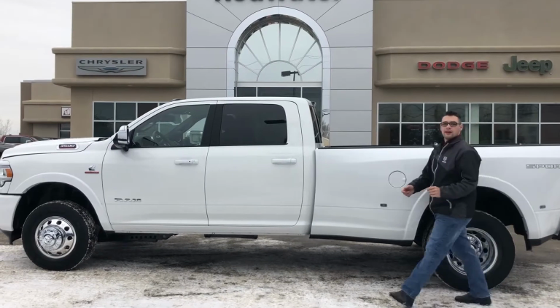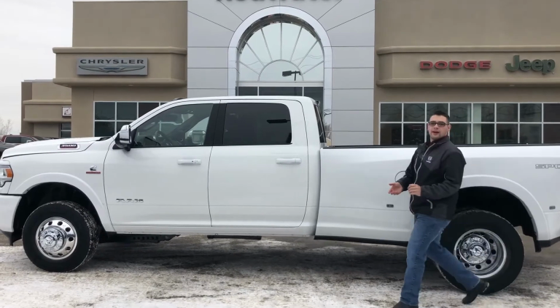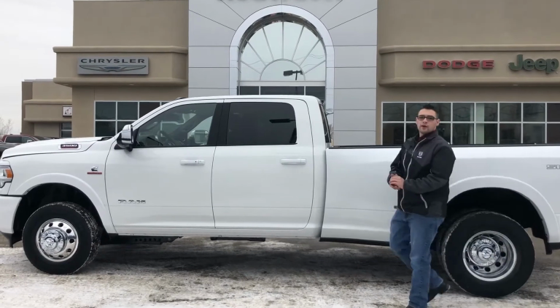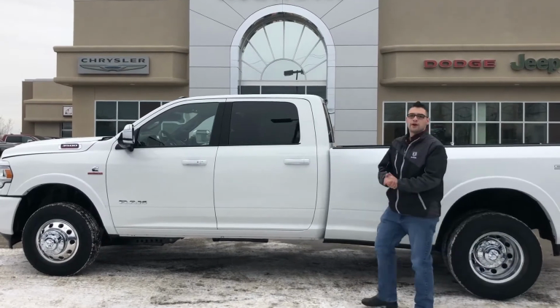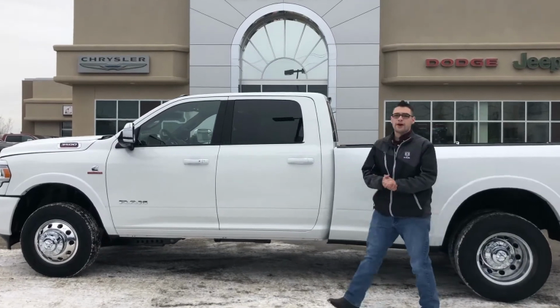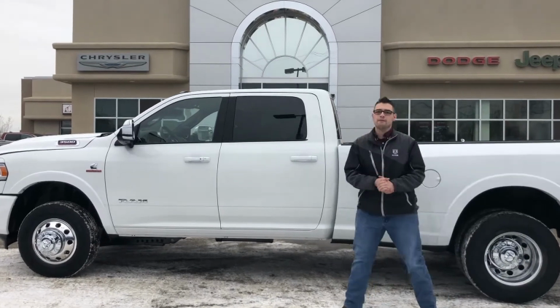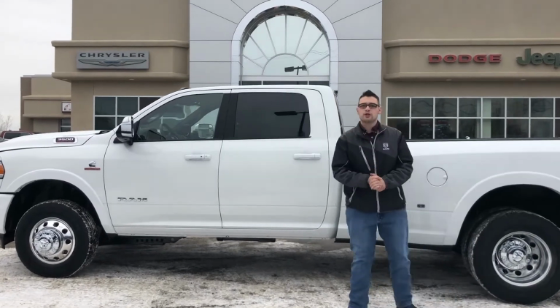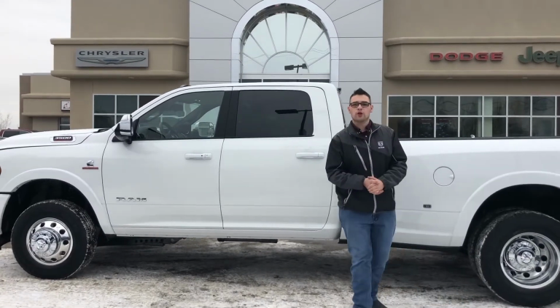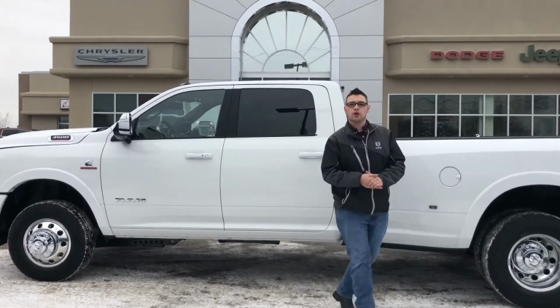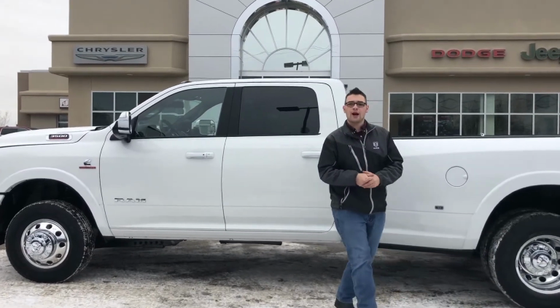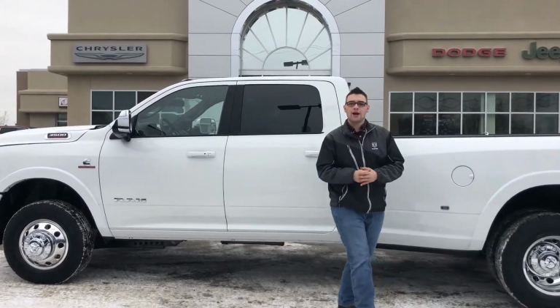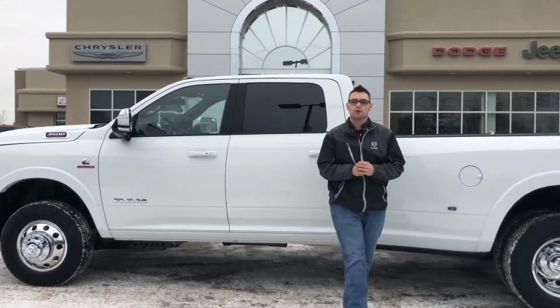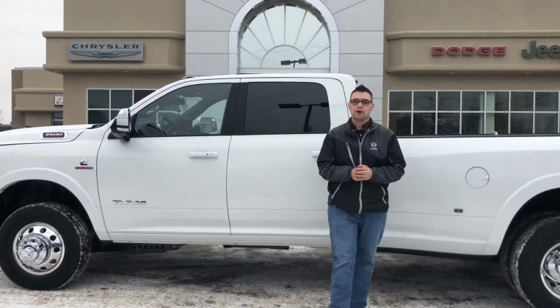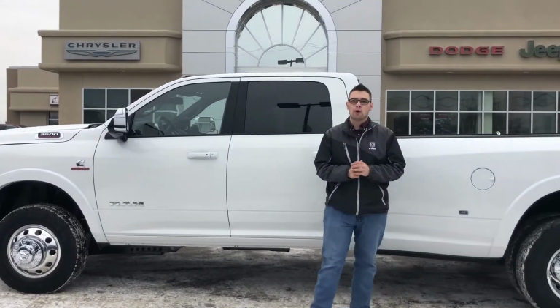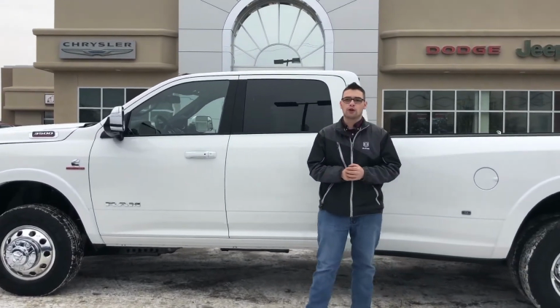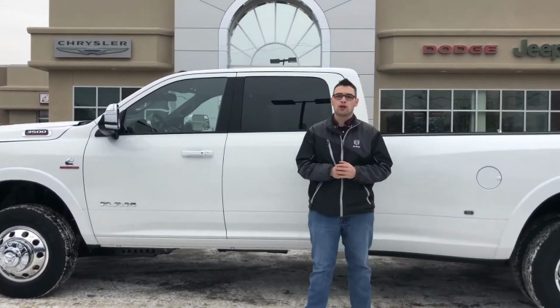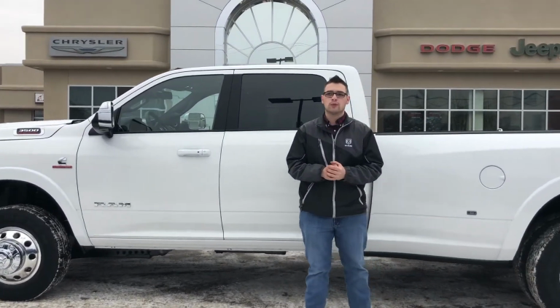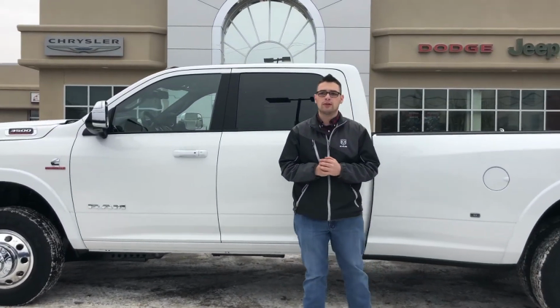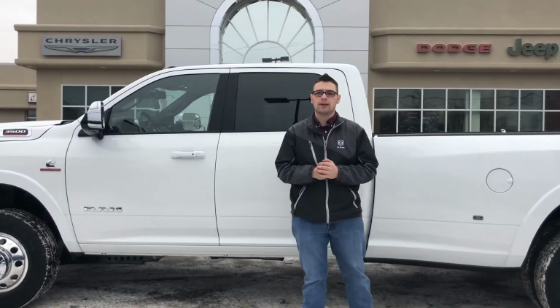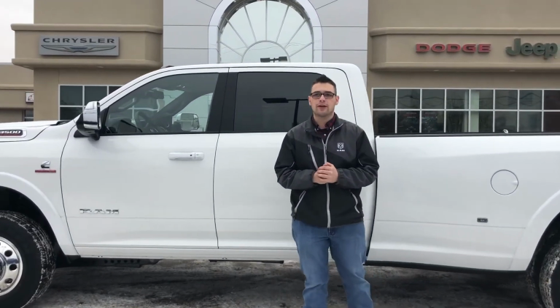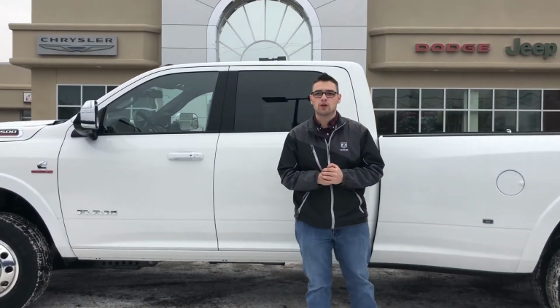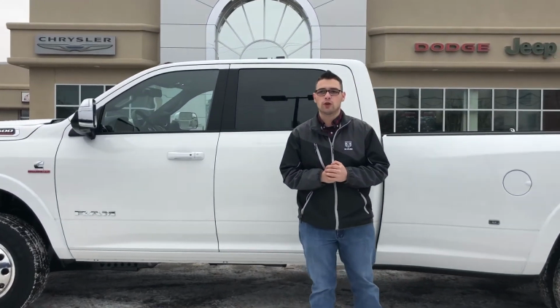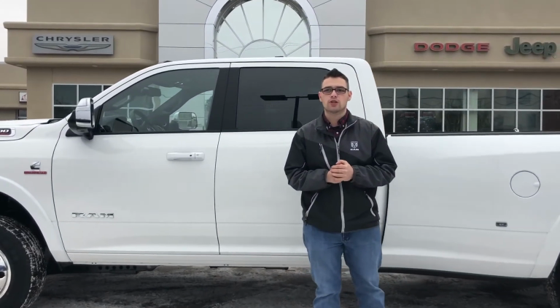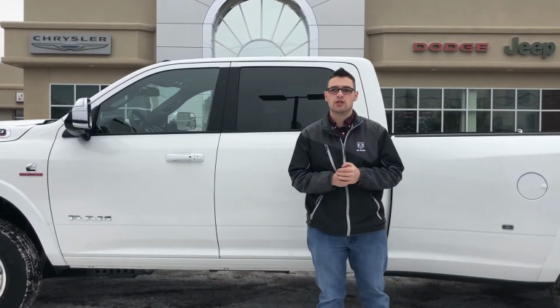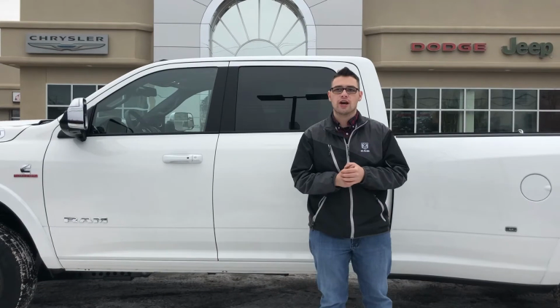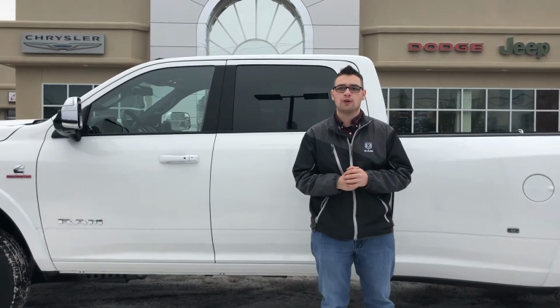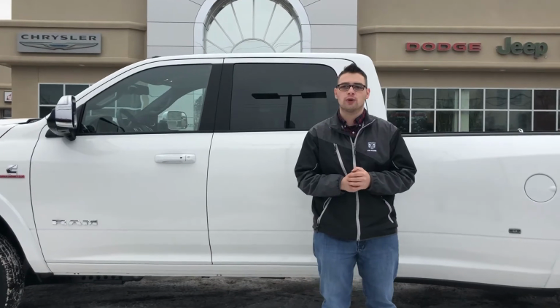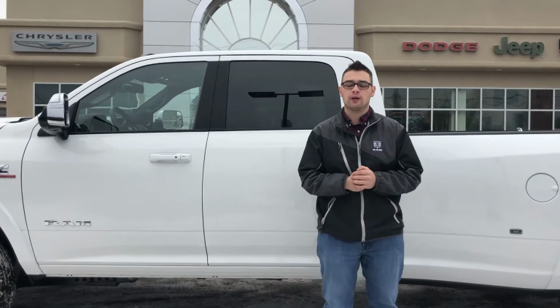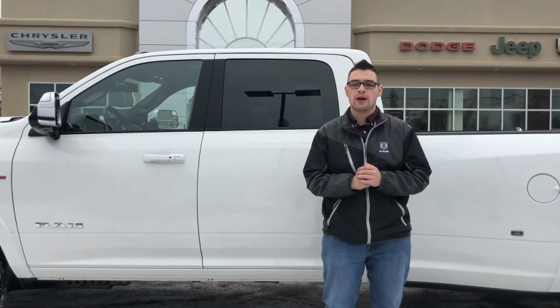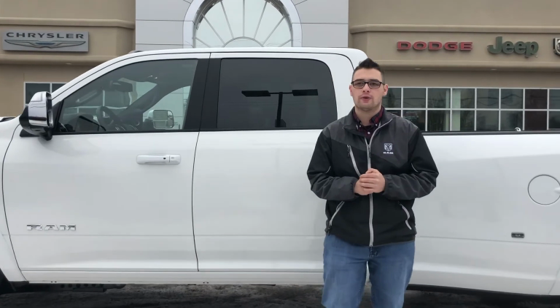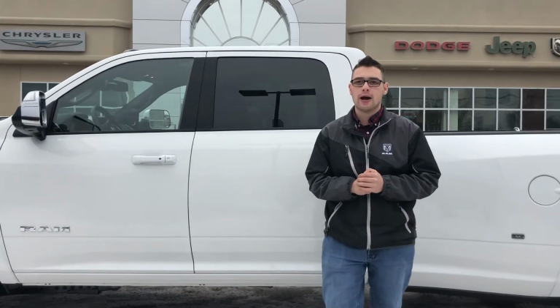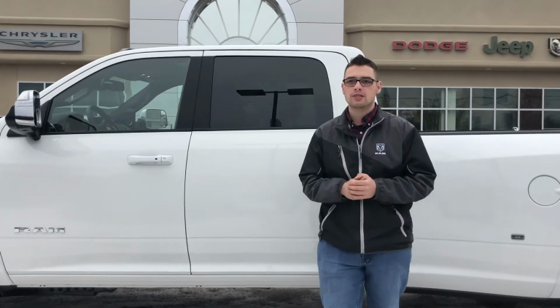Hey there Internet, Mitchell here at Redwater Dodge, home of the $10 oil change and rig ready rams.